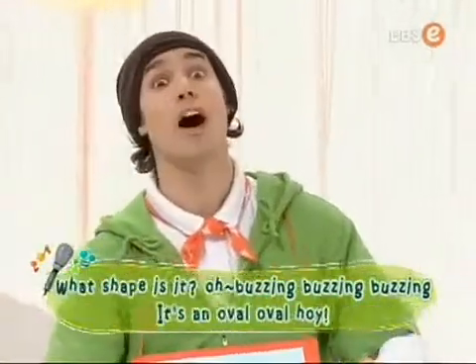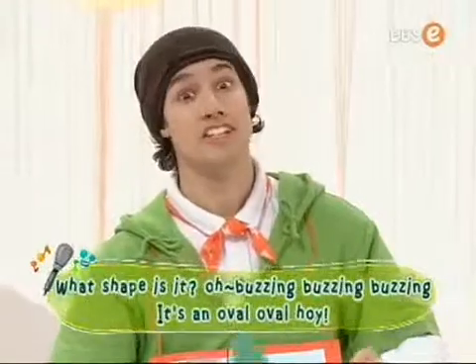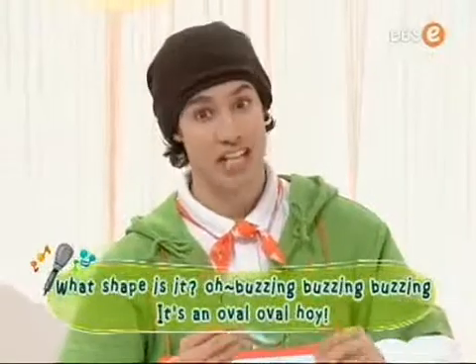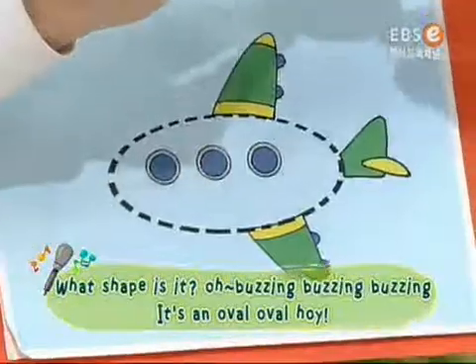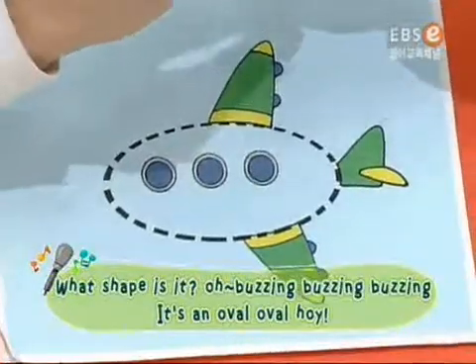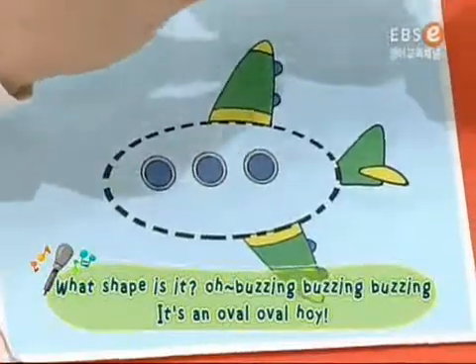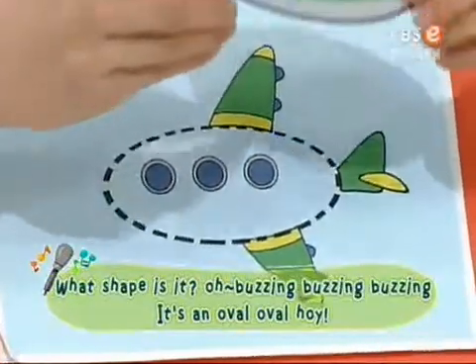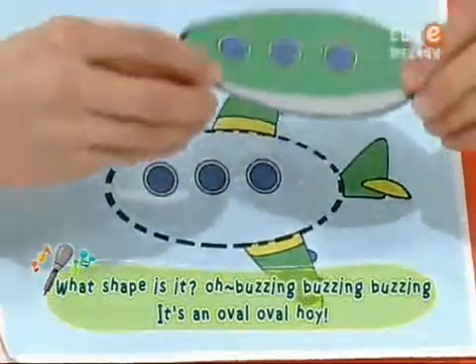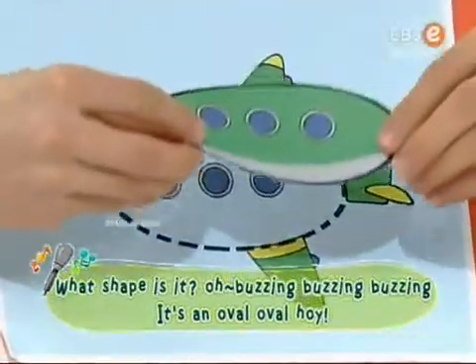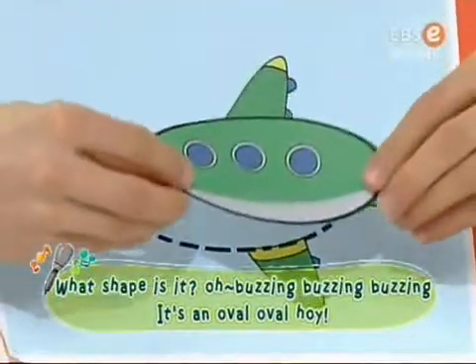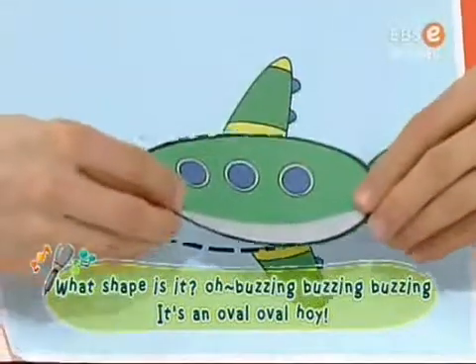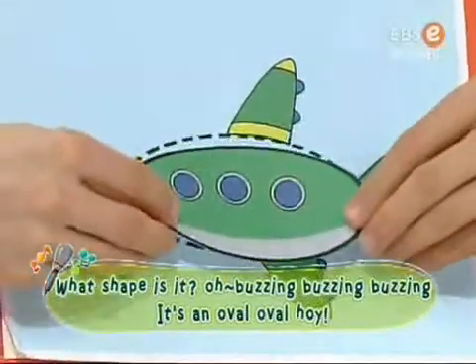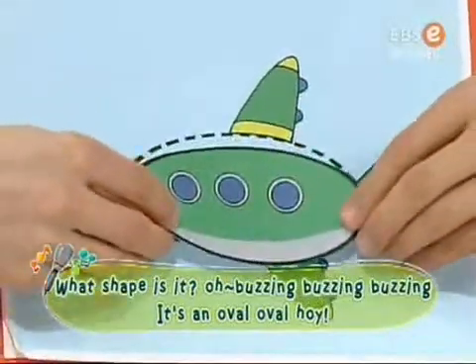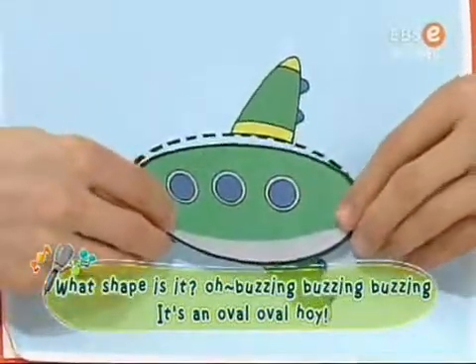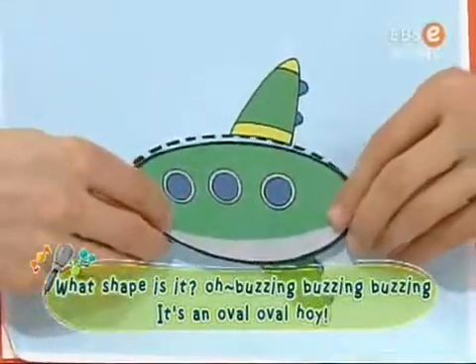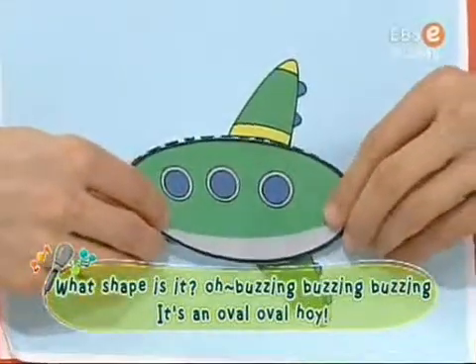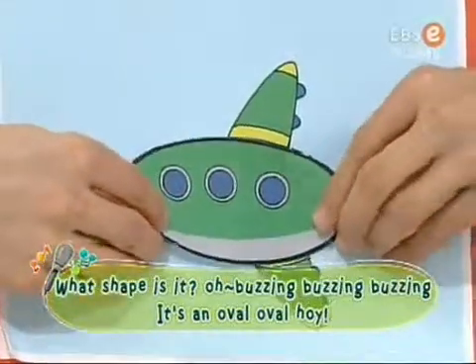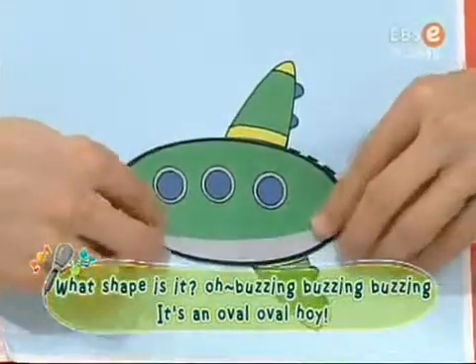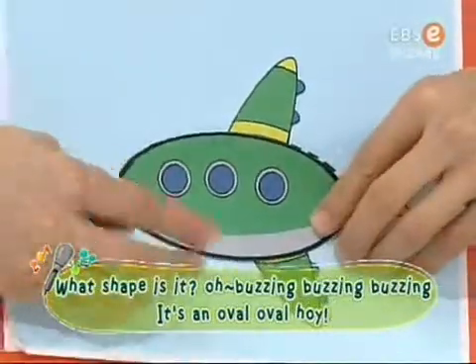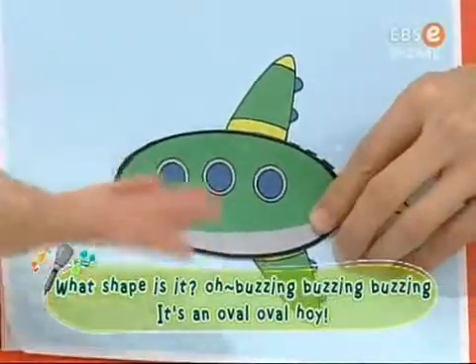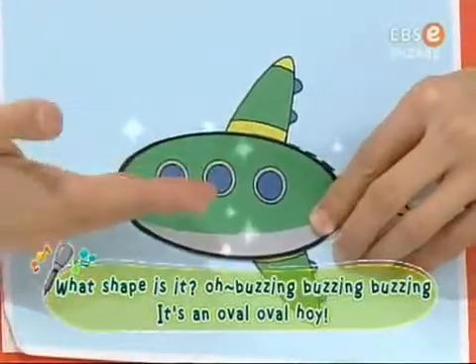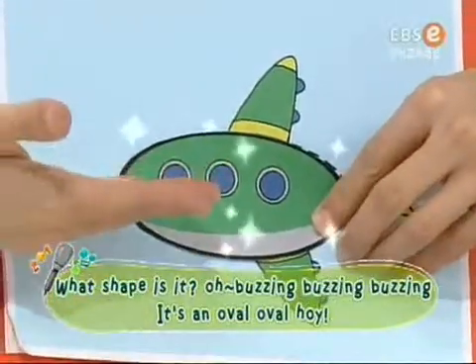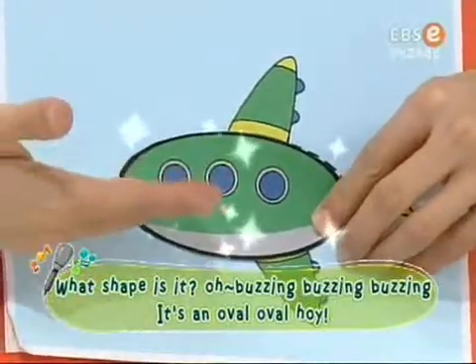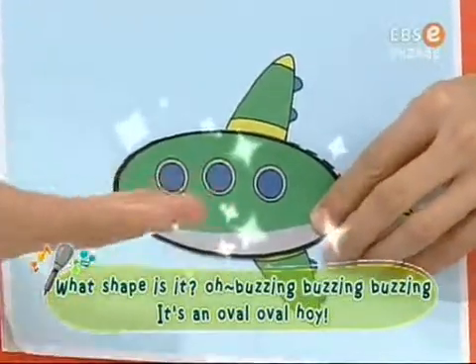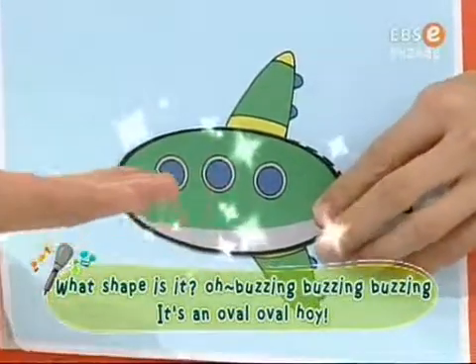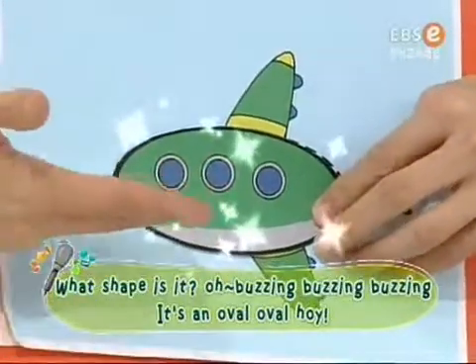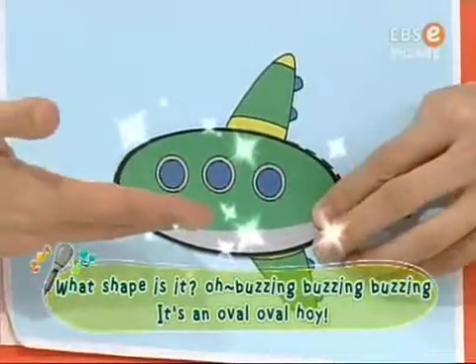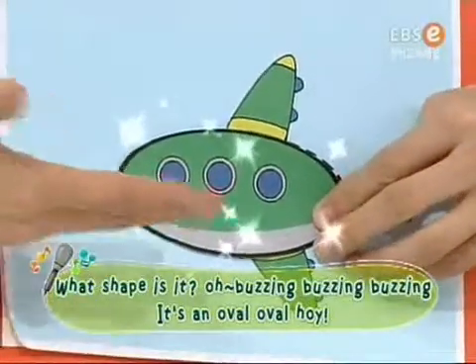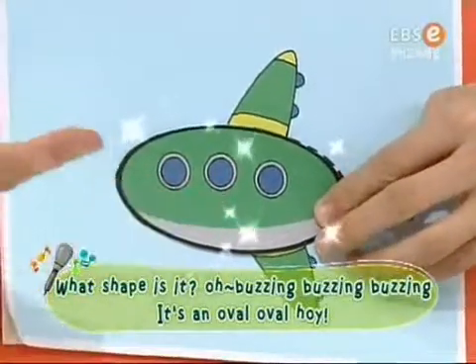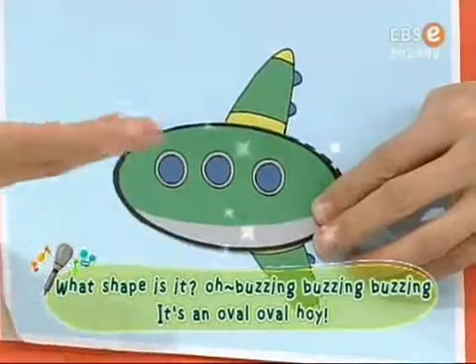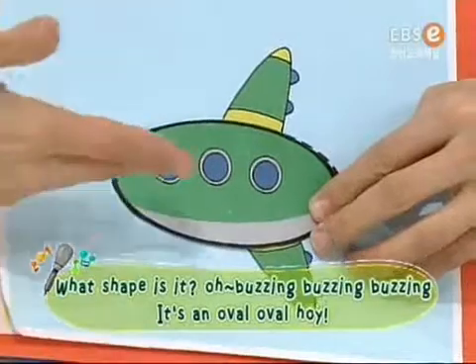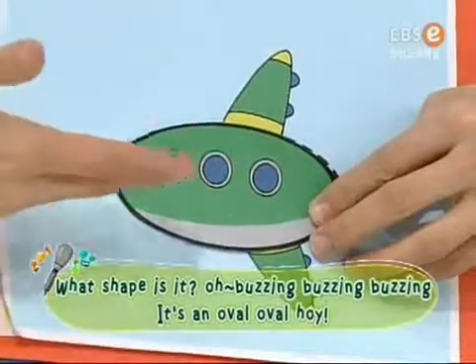What shape is it? Oh, buzzing, buzzing, buzzing. It's an almost, almost point.